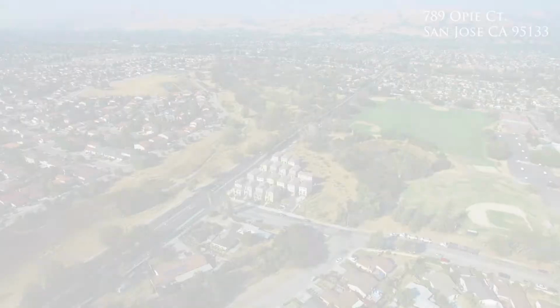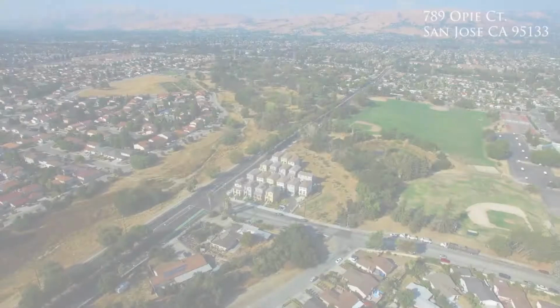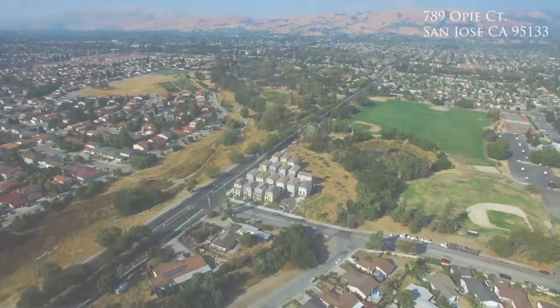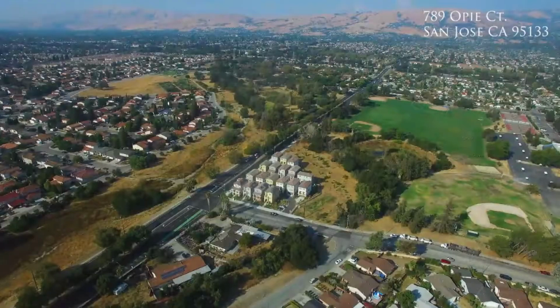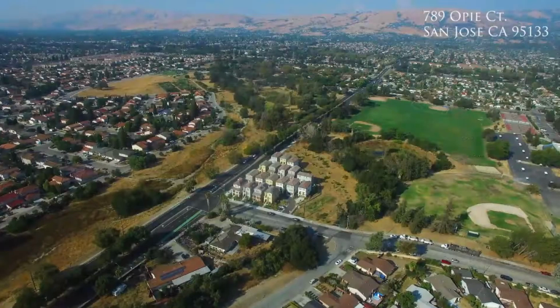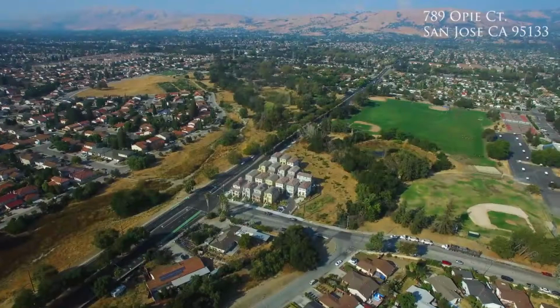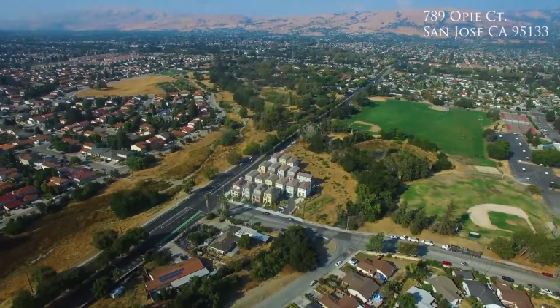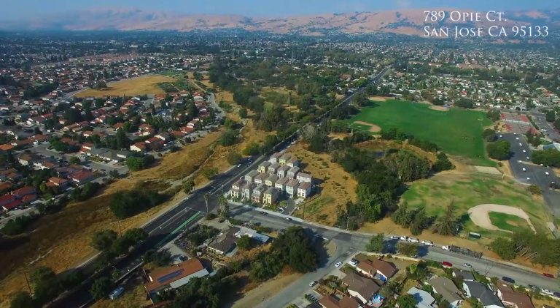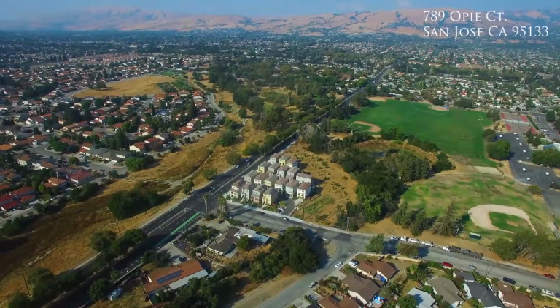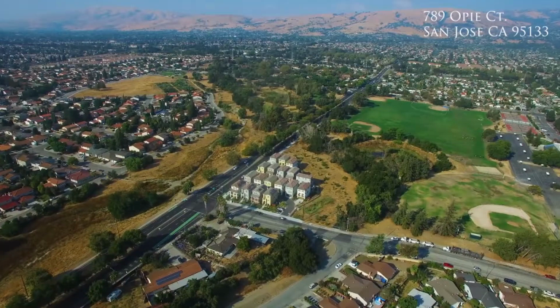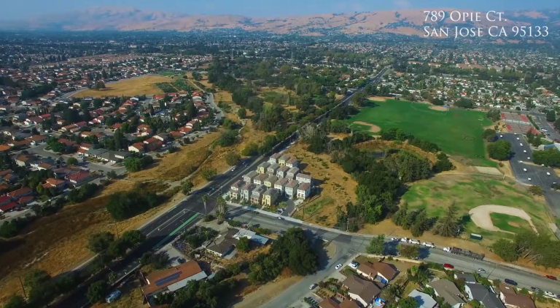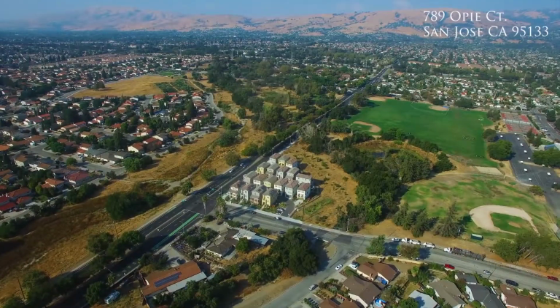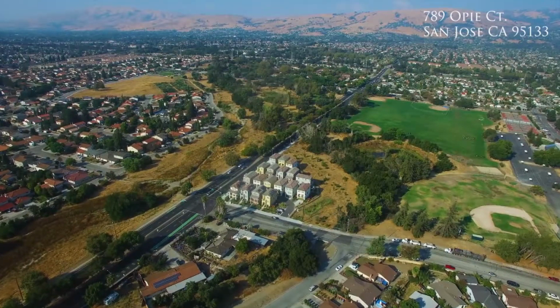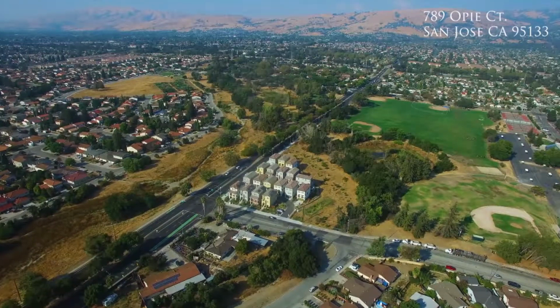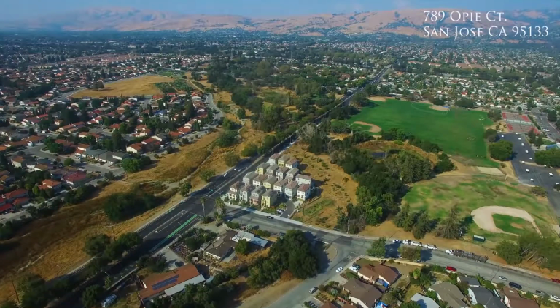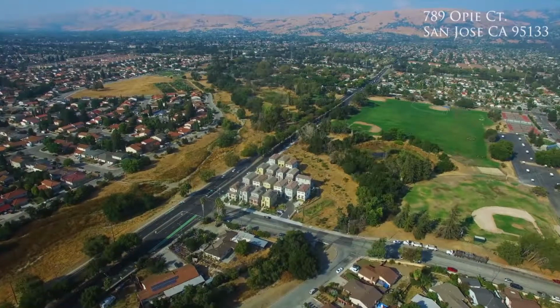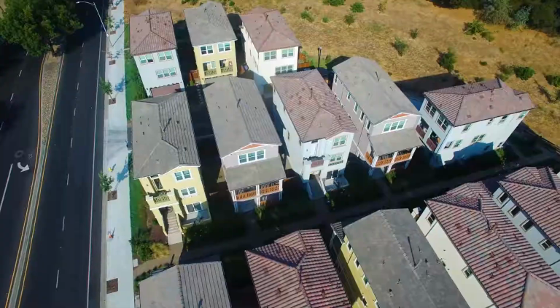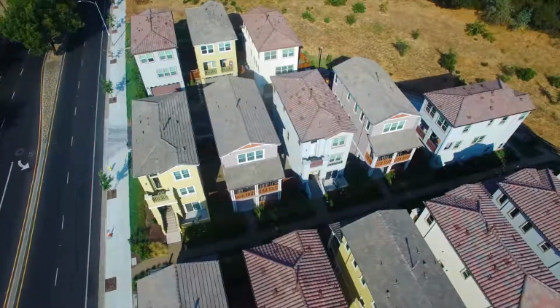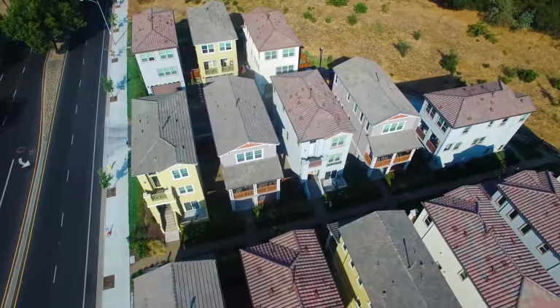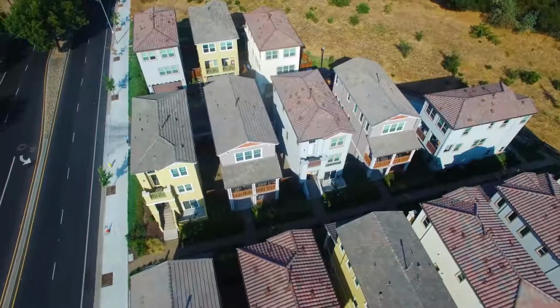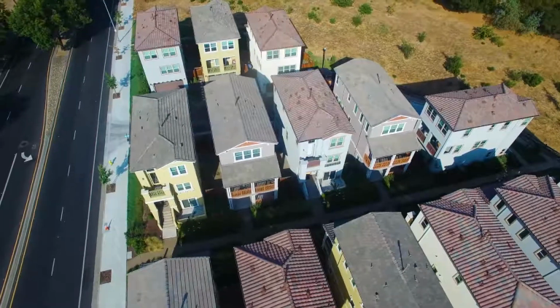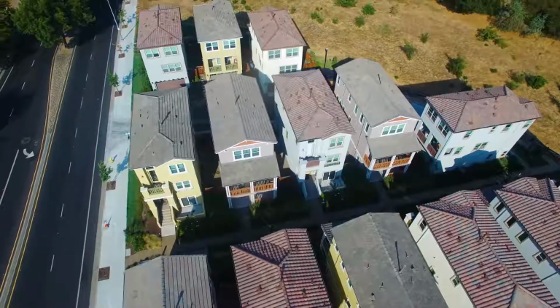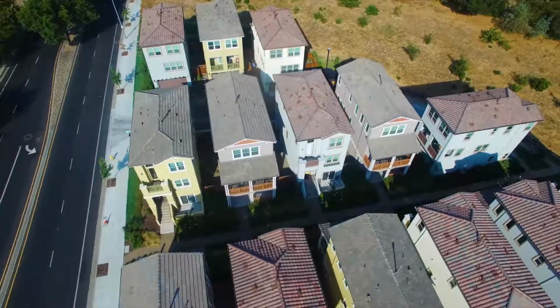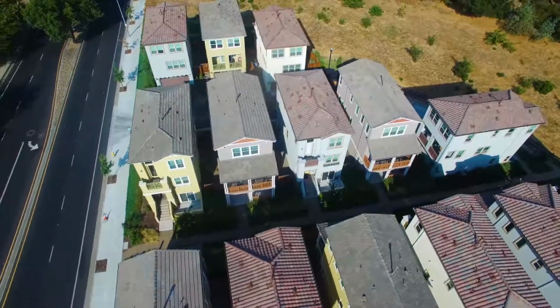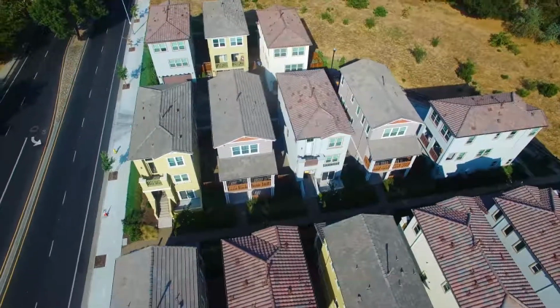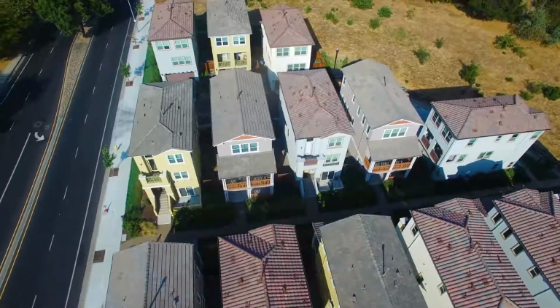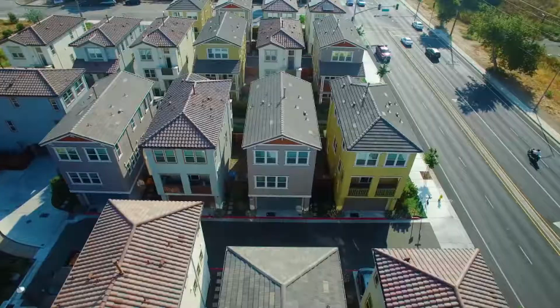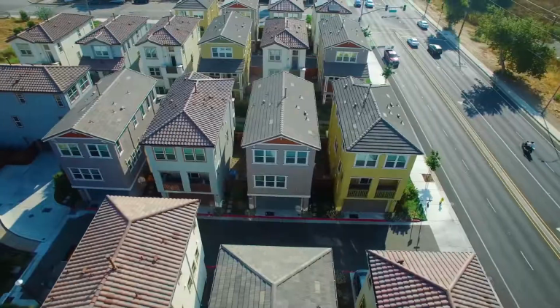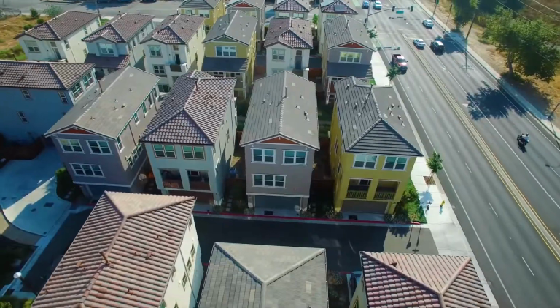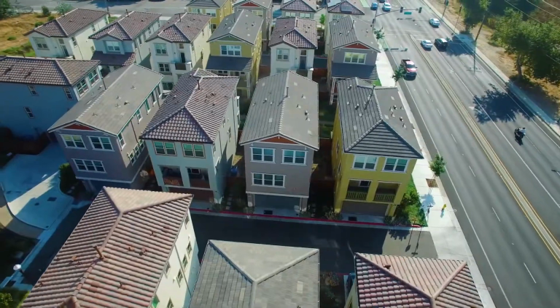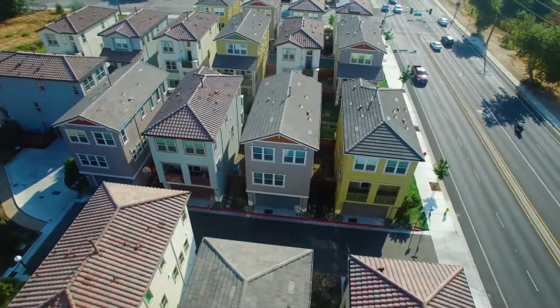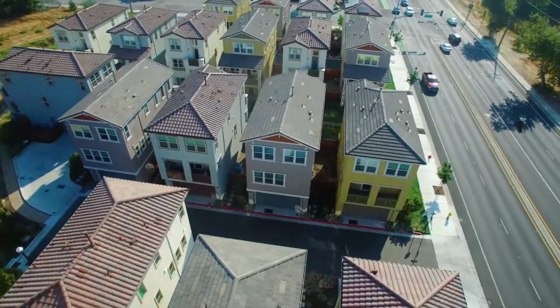This four-bedroom, three-and-a-half-bath home consists of 1,865 square feet of living space.